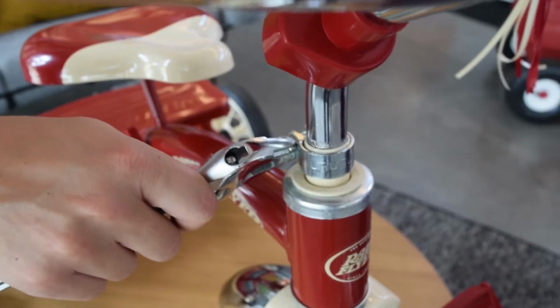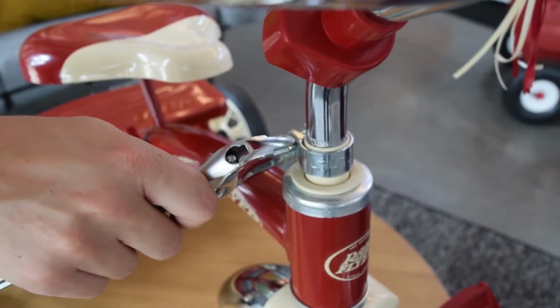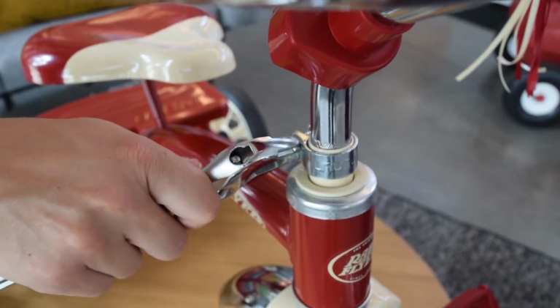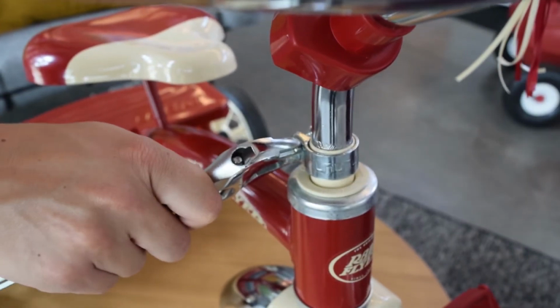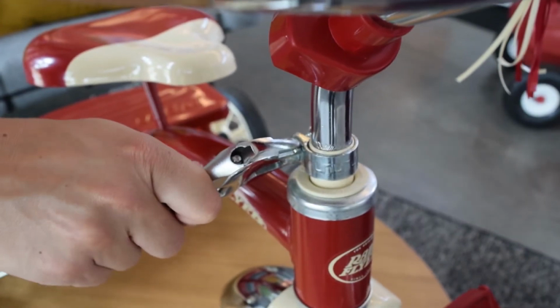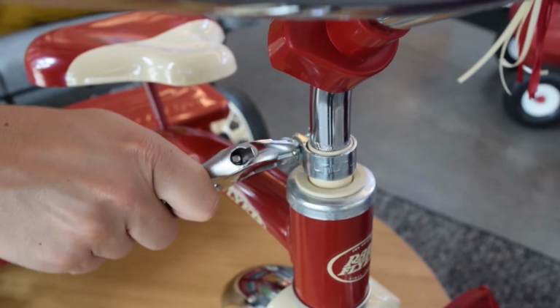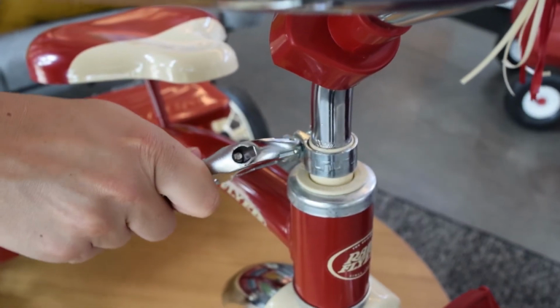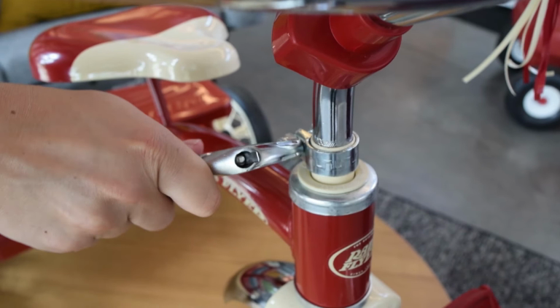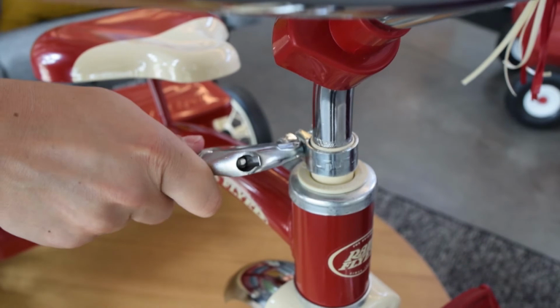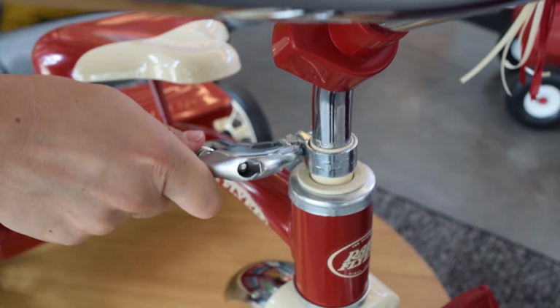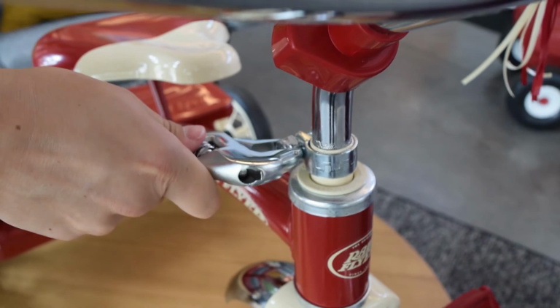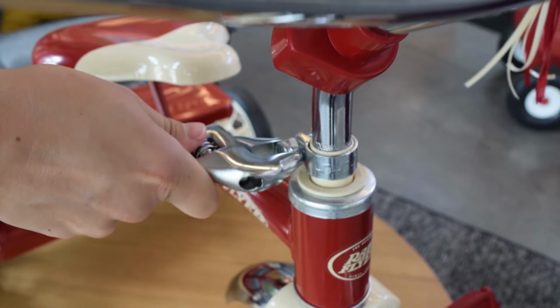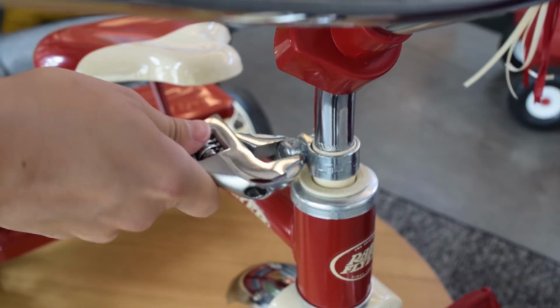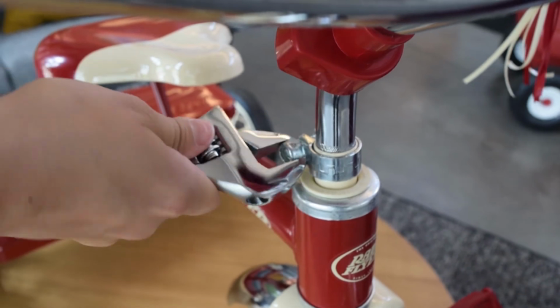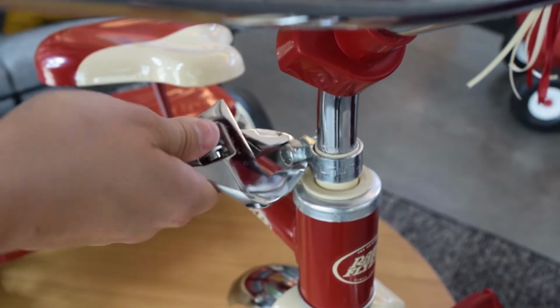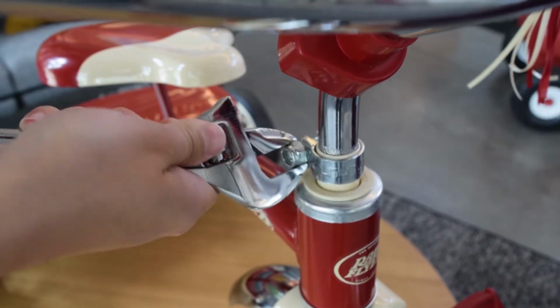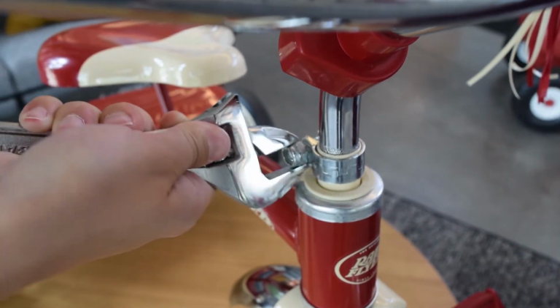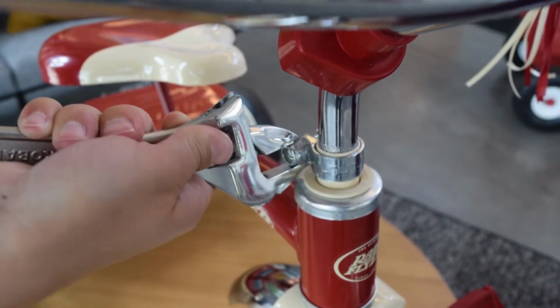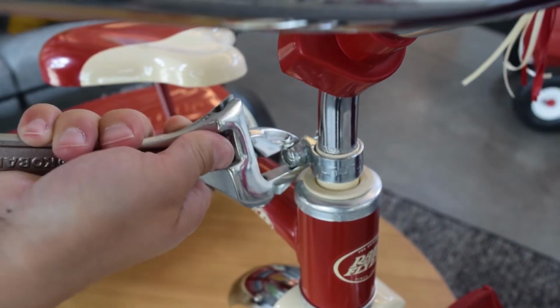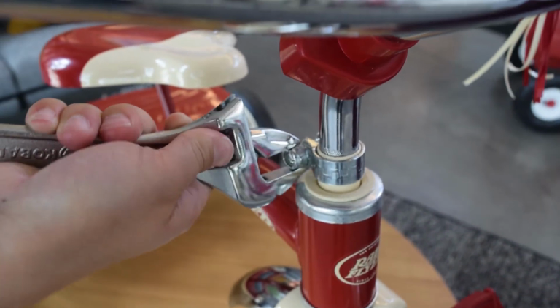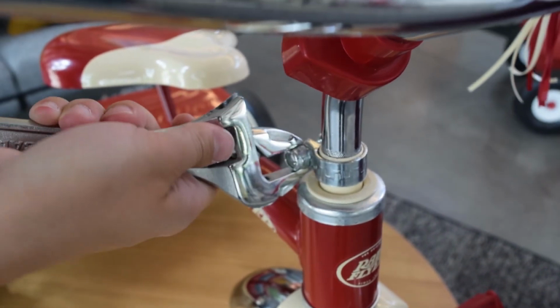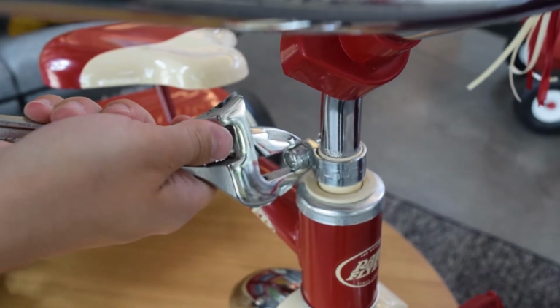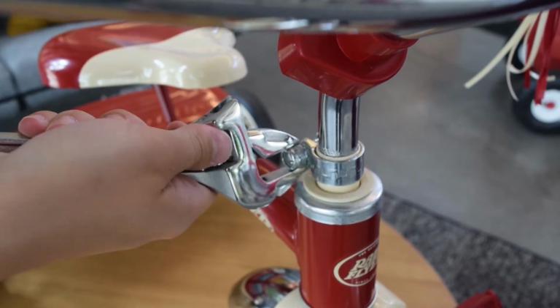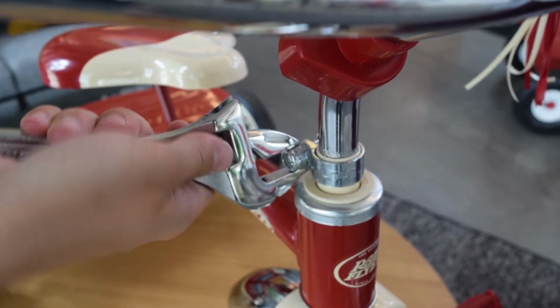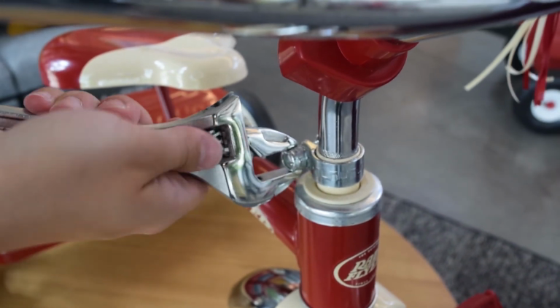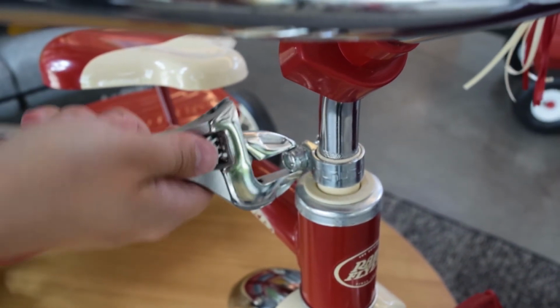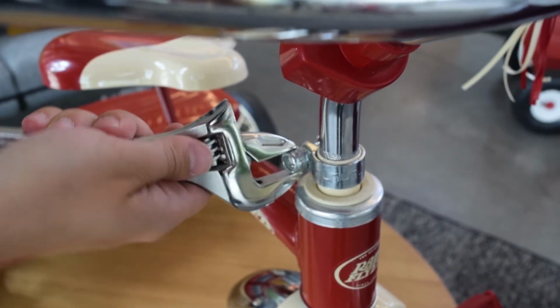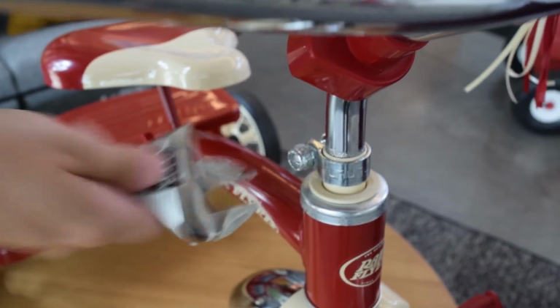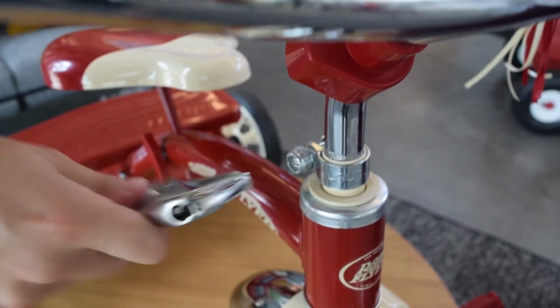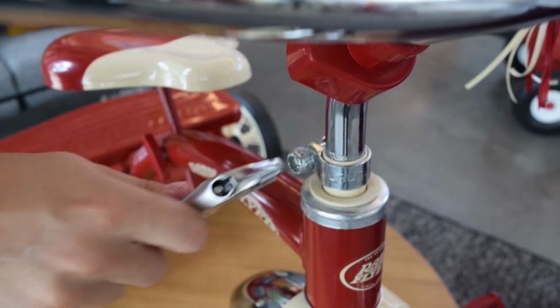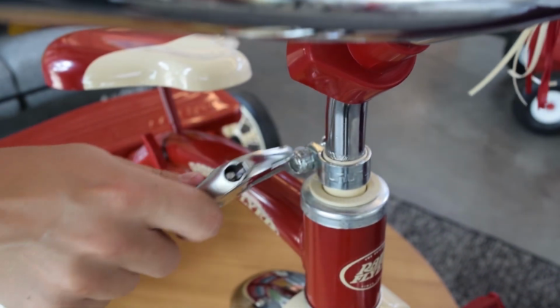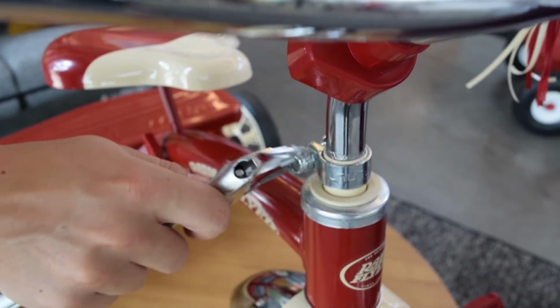While holding onto the handlebar, tighten the bolt with the wrench until you see three threads exposed.